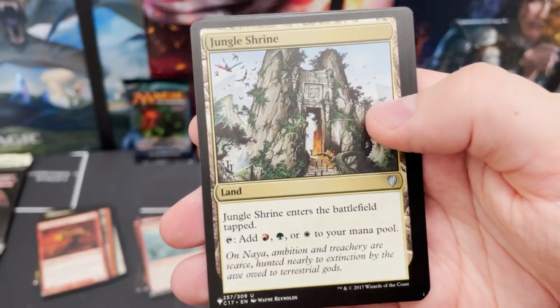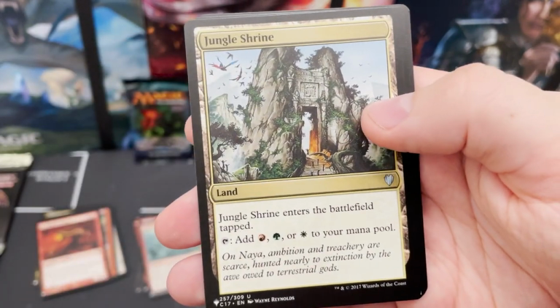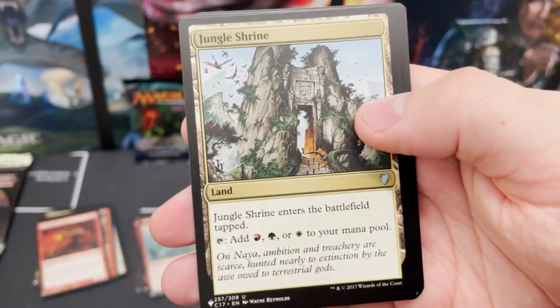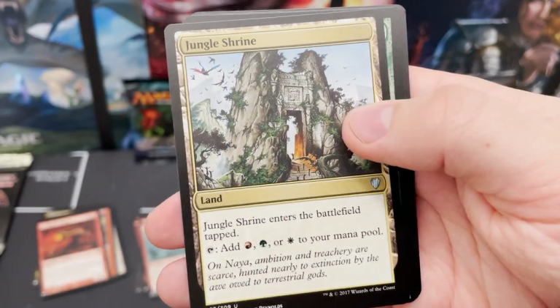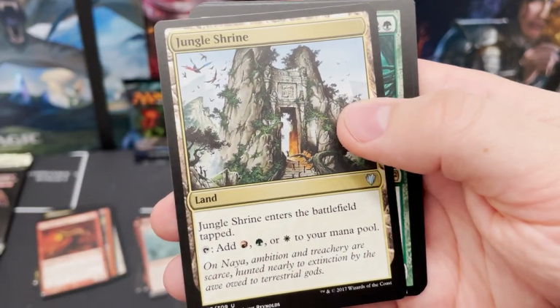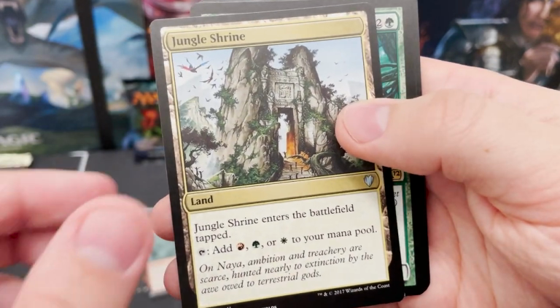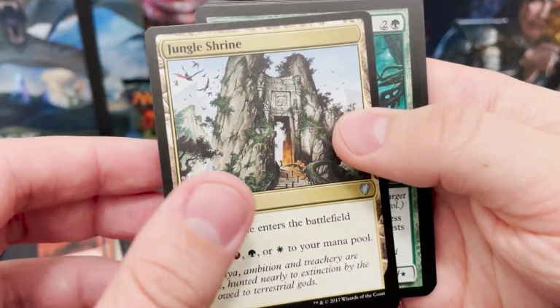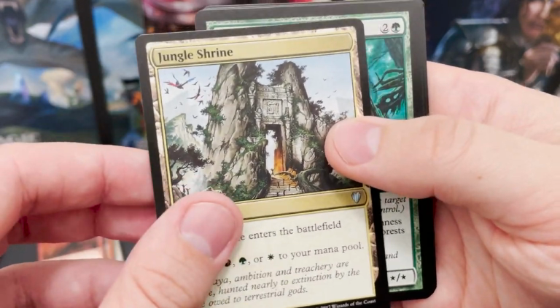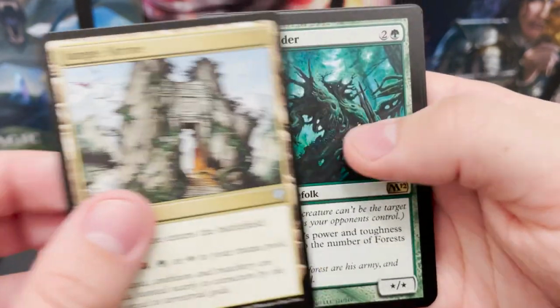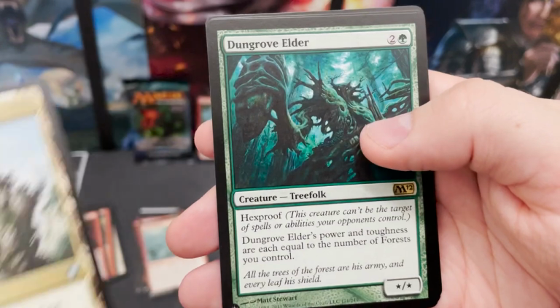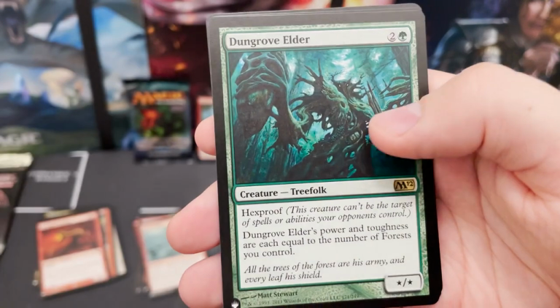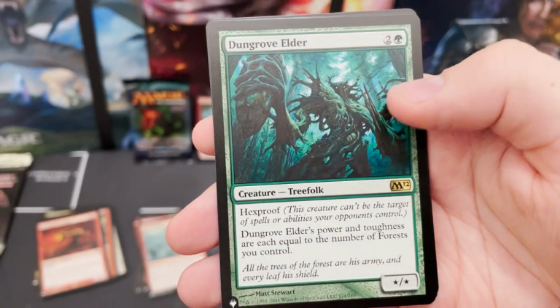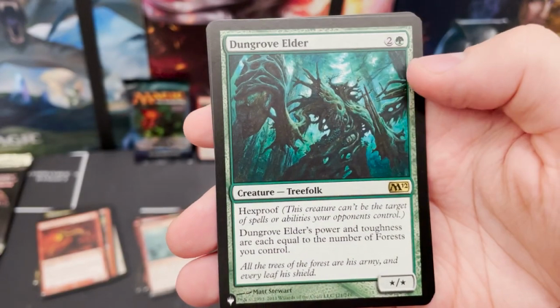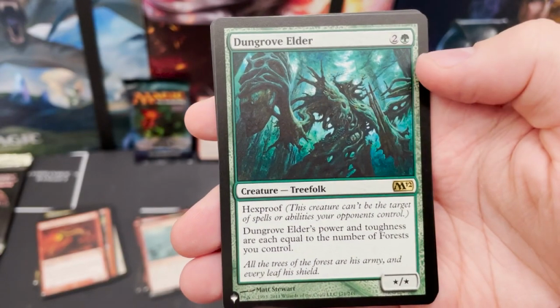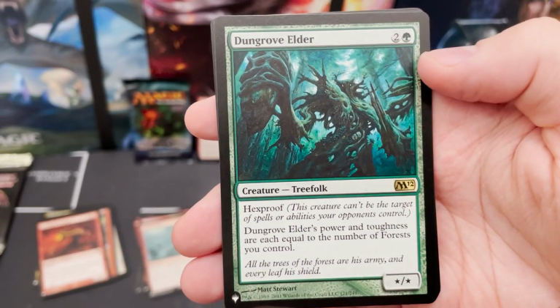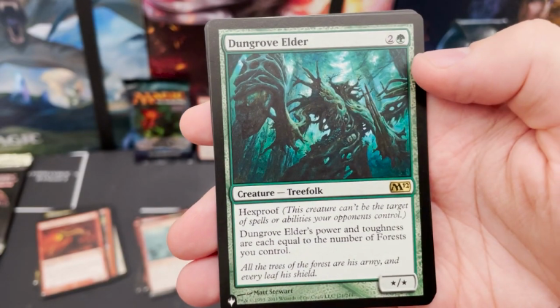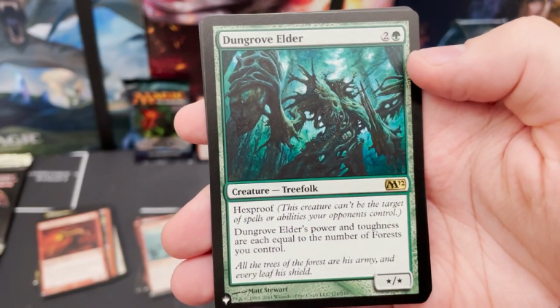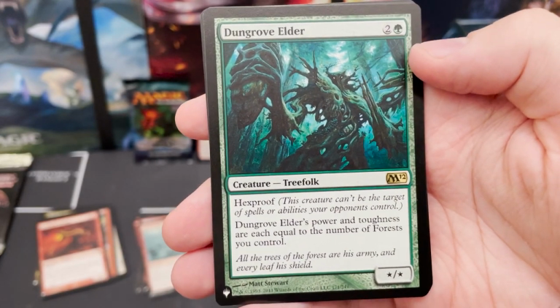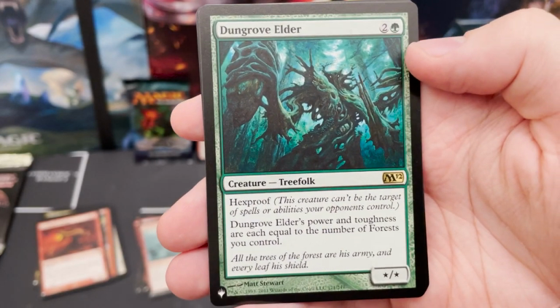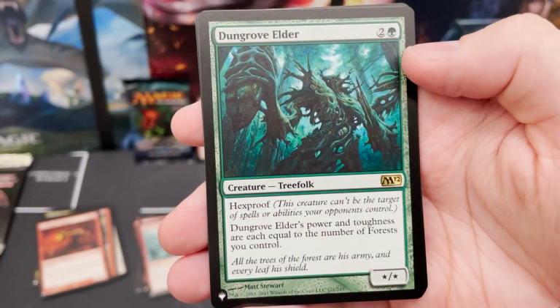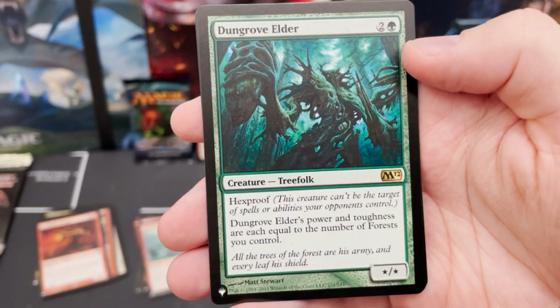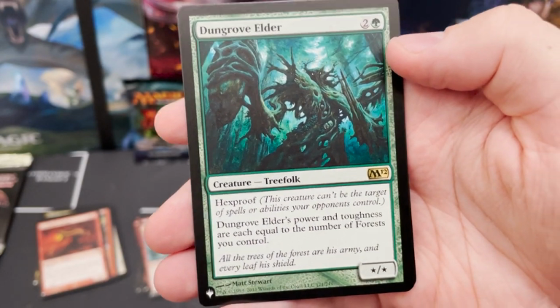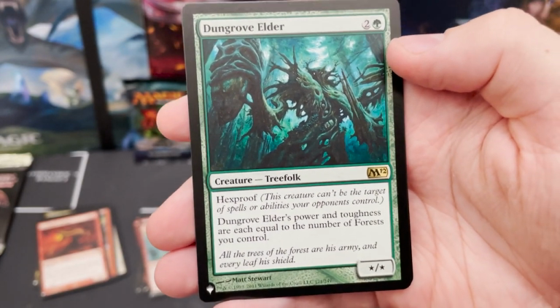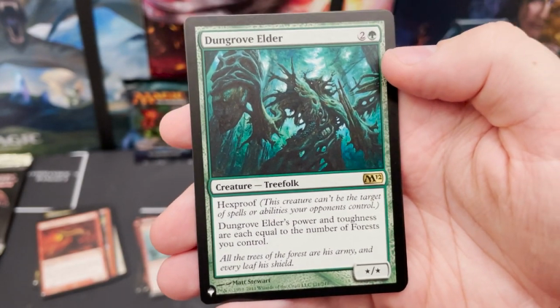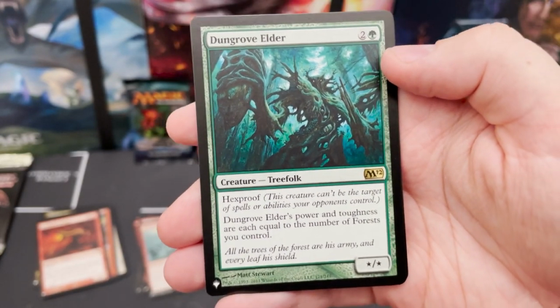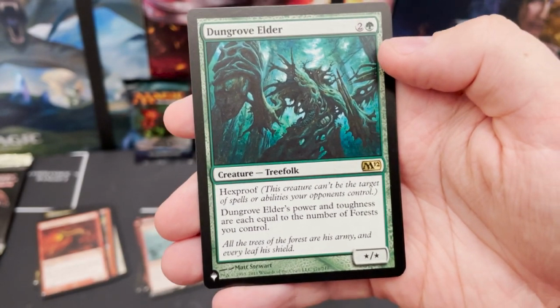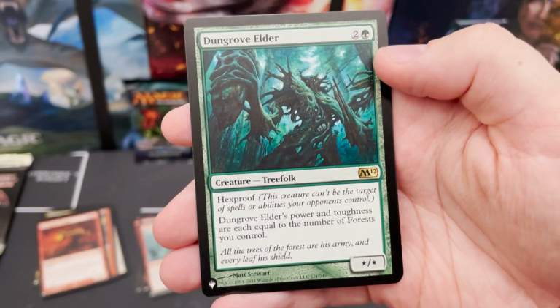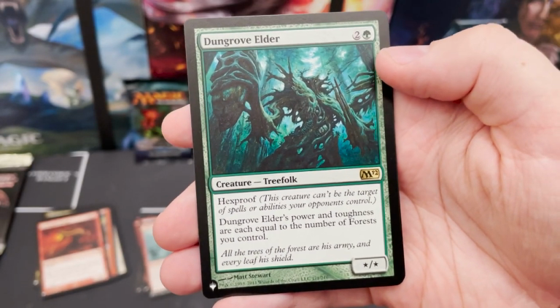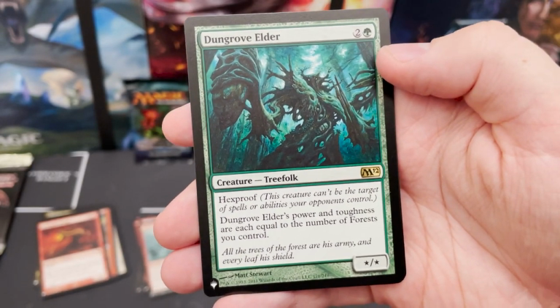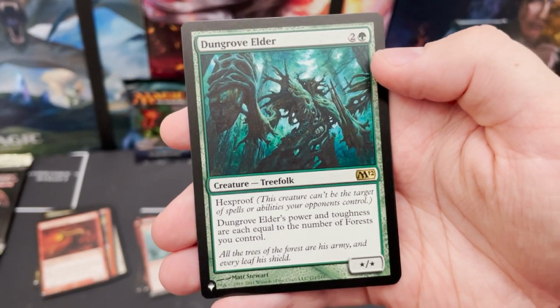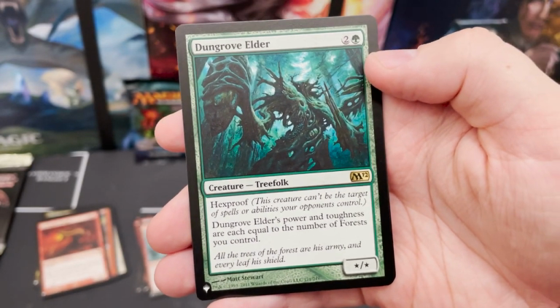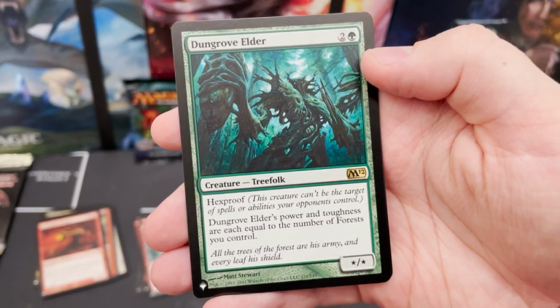Jungle Shrine — I think we already got that. Dun Grove Elder. So this is at least a double-rare pack.